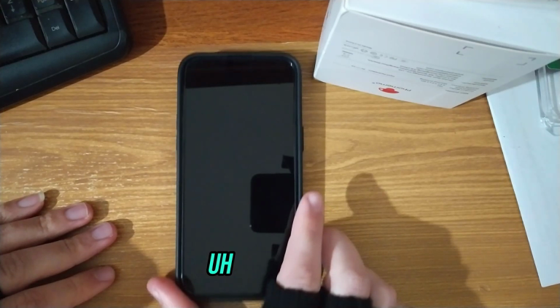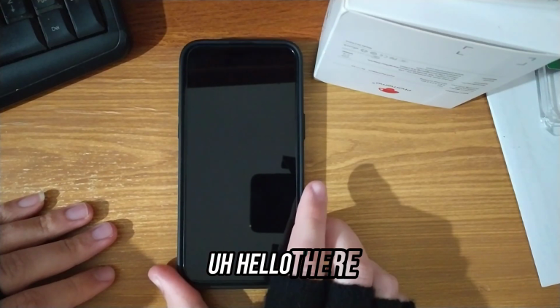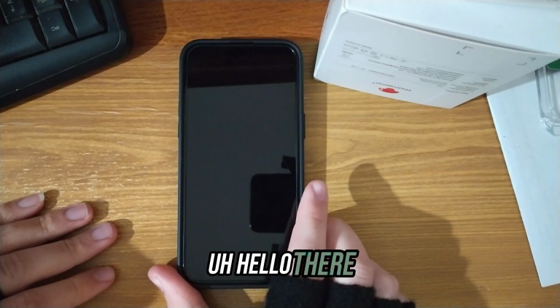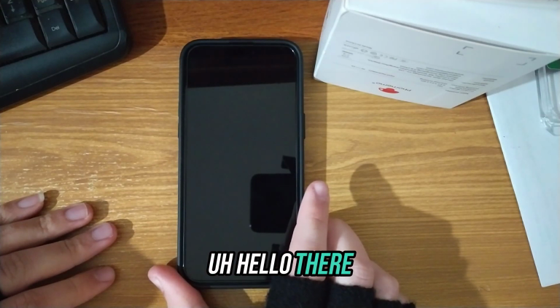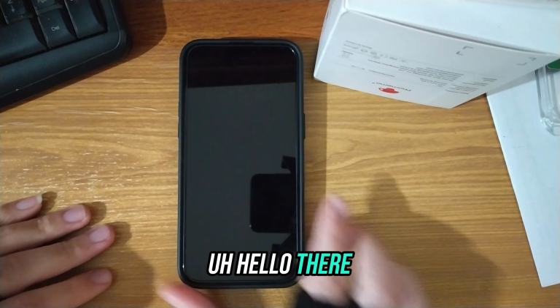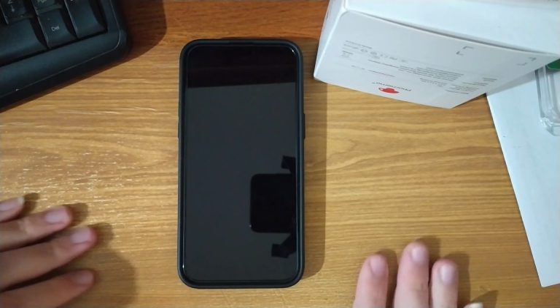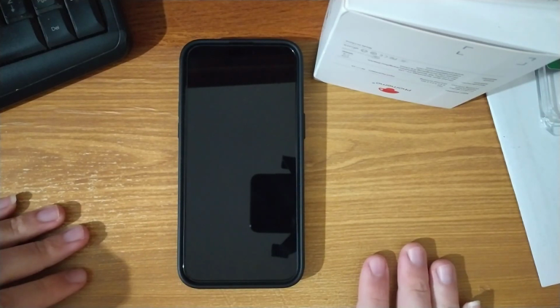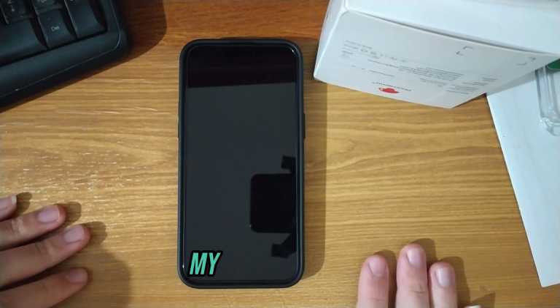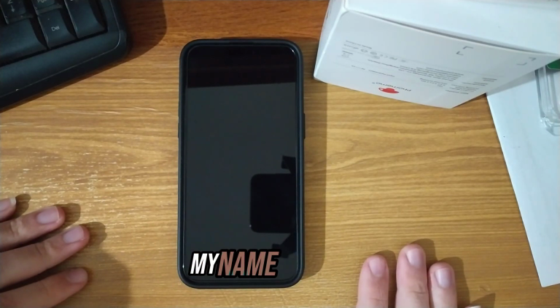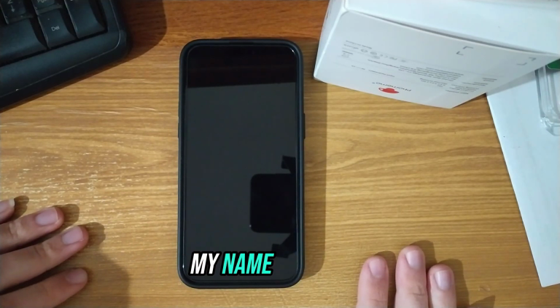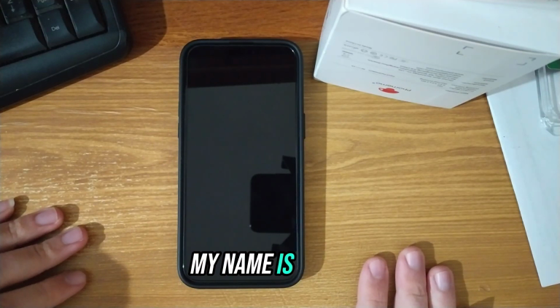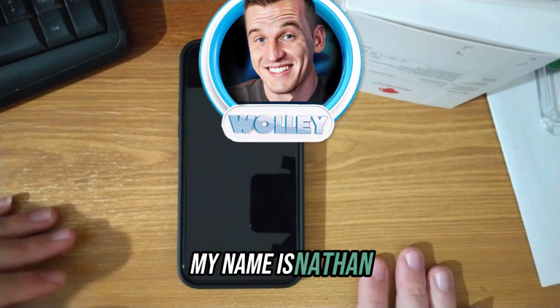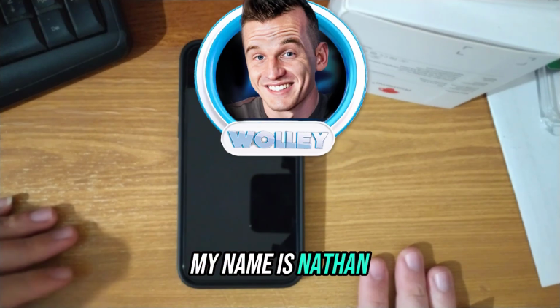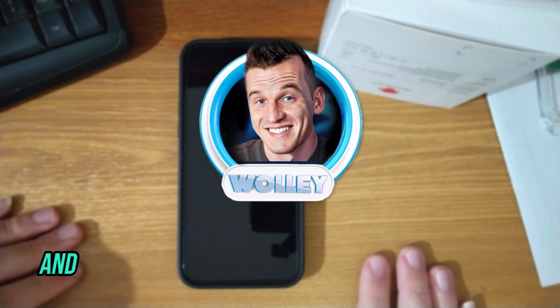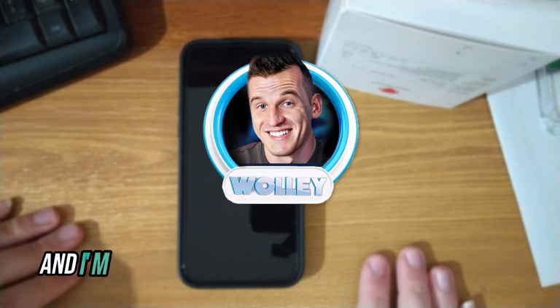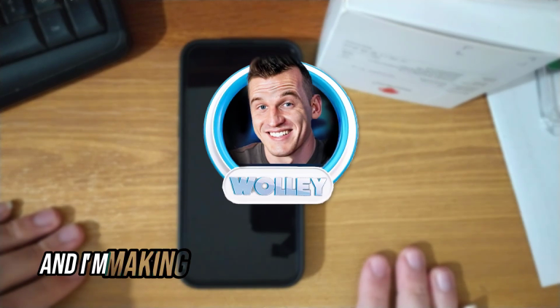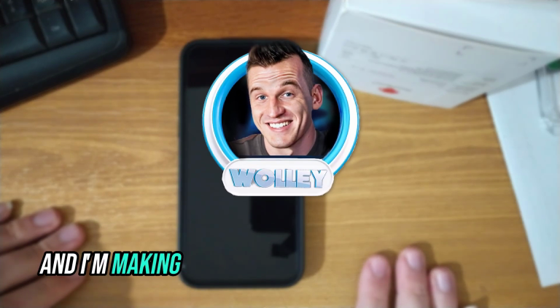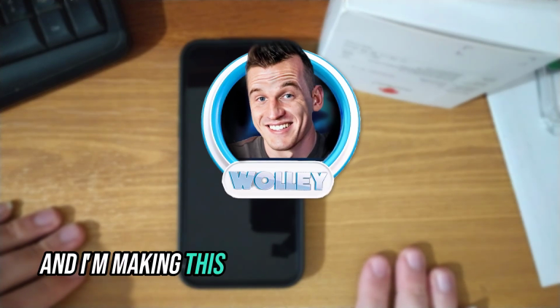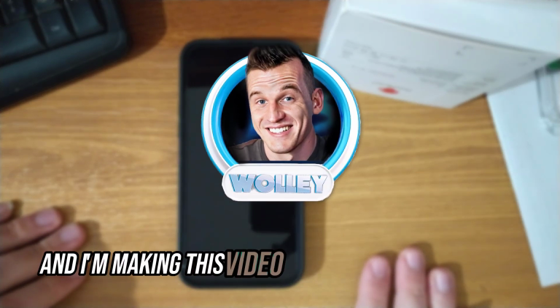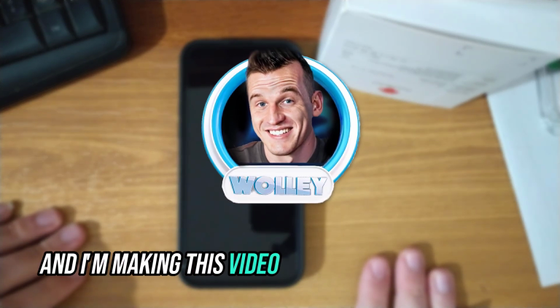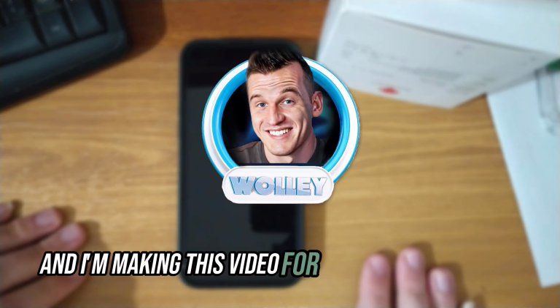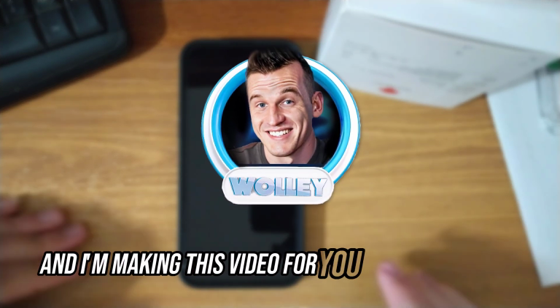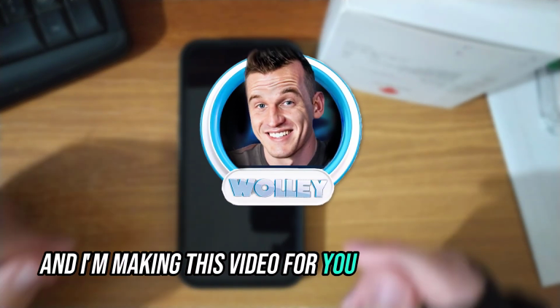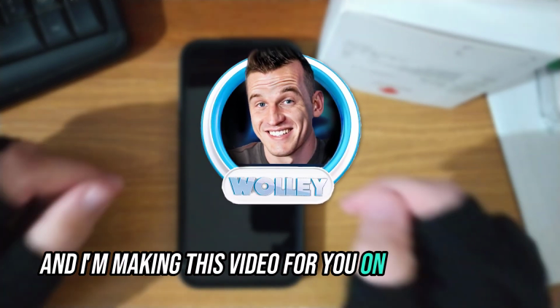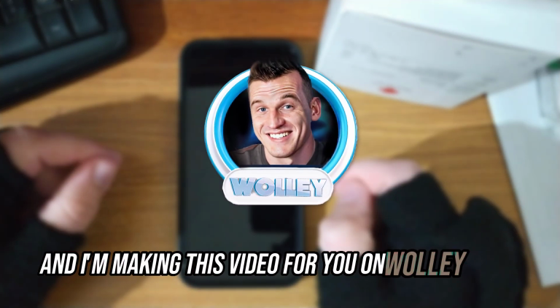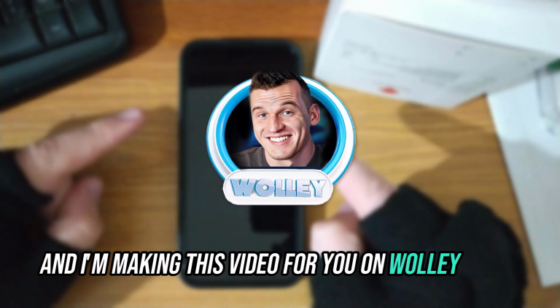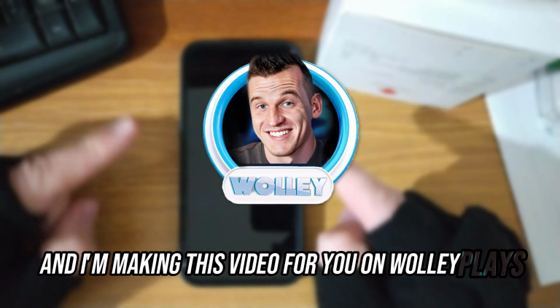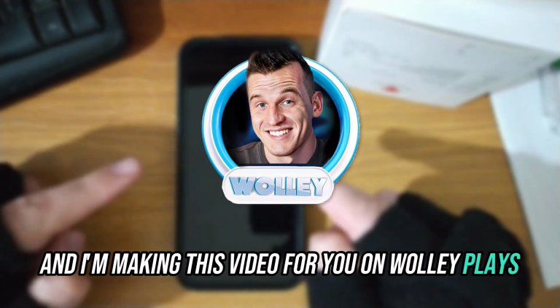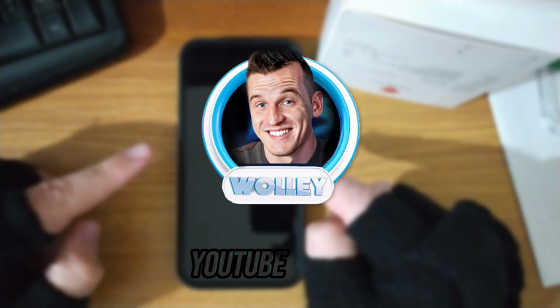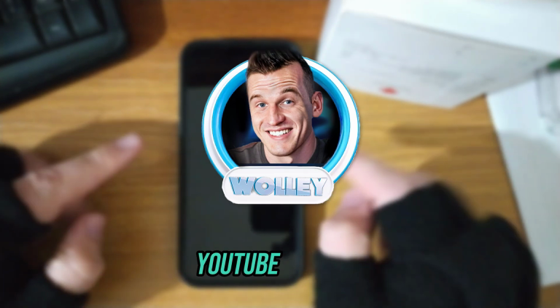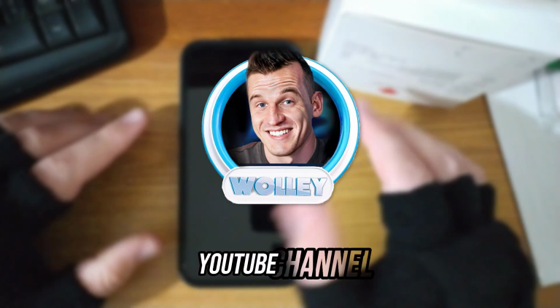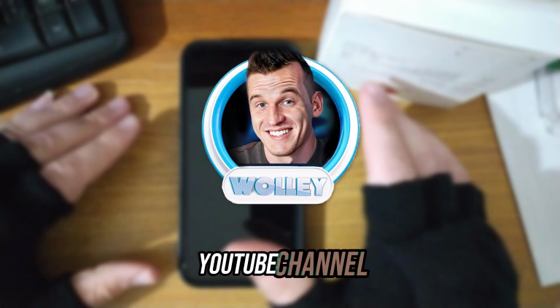Hello there. My name is Nathan and I am making this video for you on Wally Play's YouTube channel.